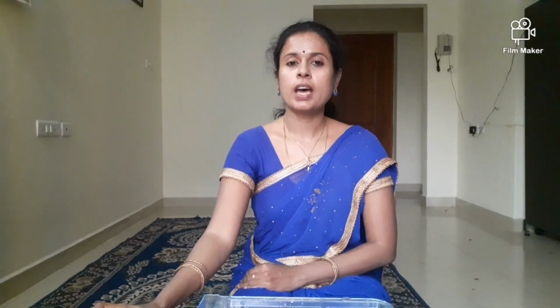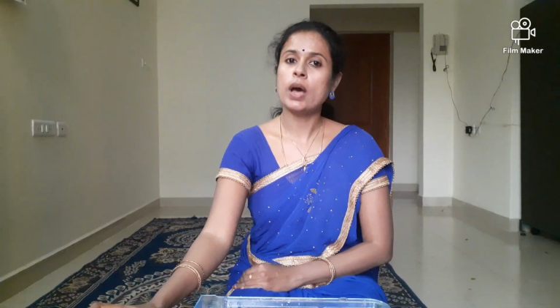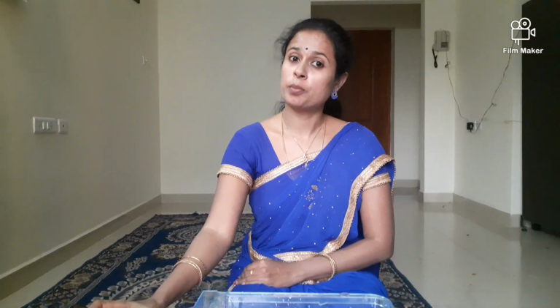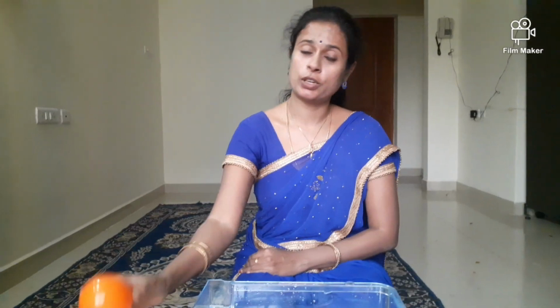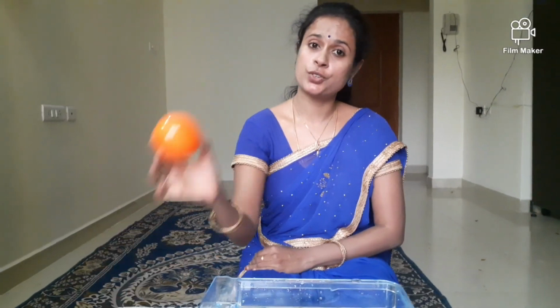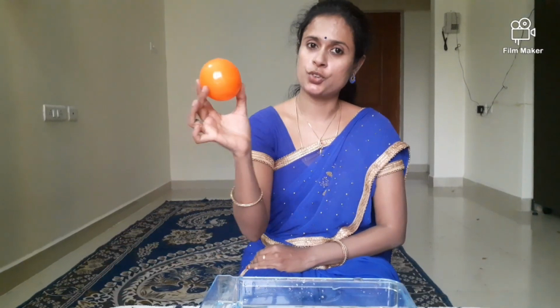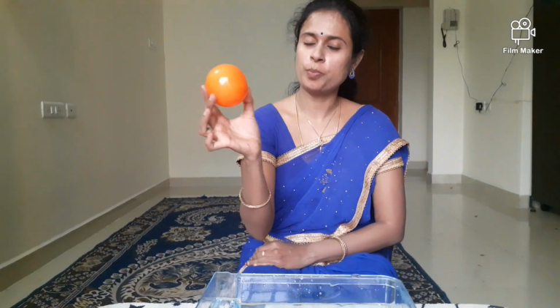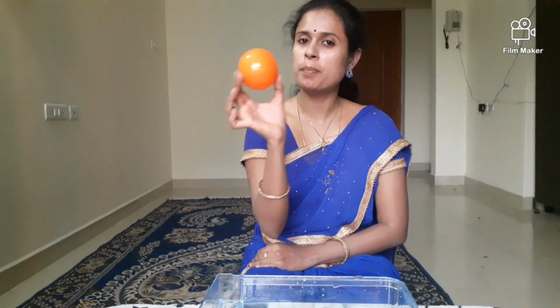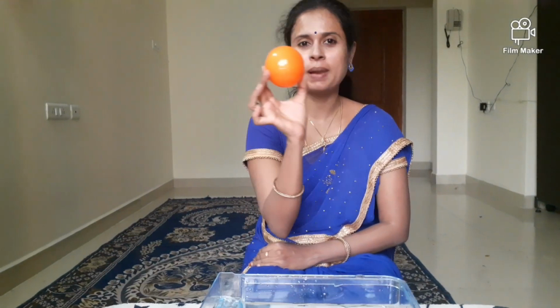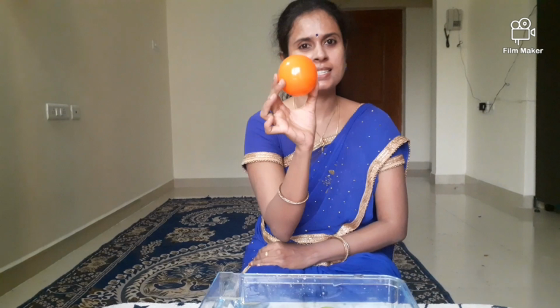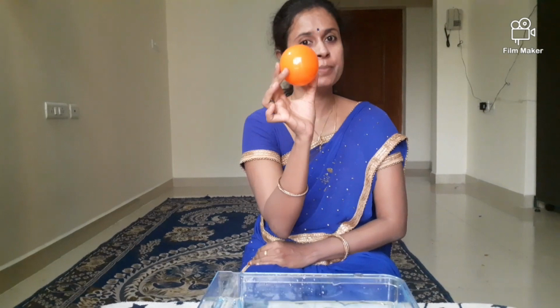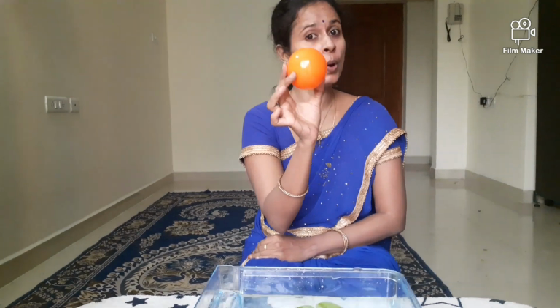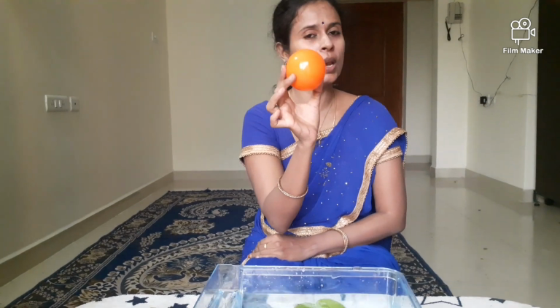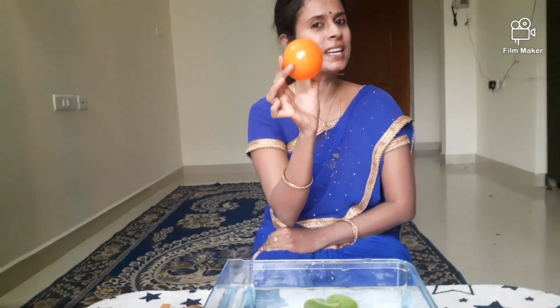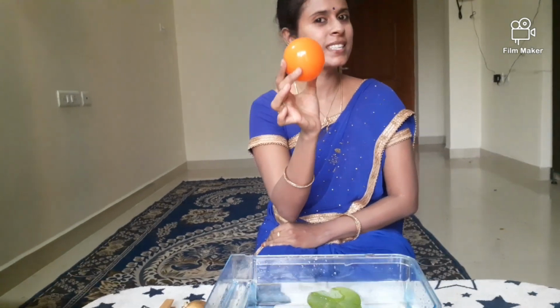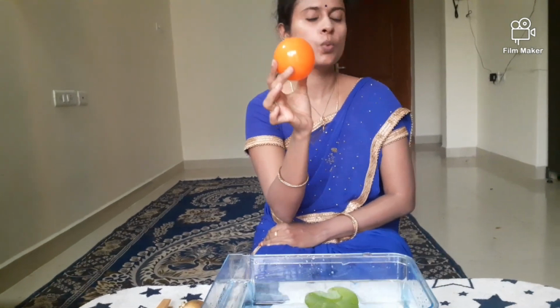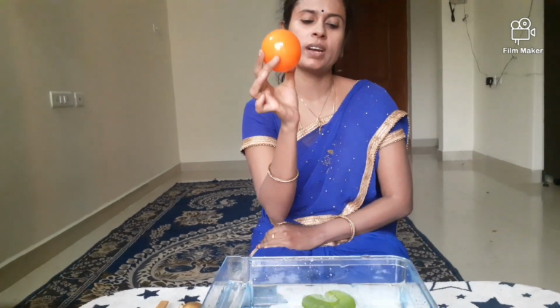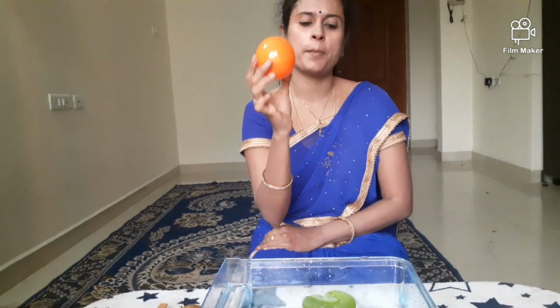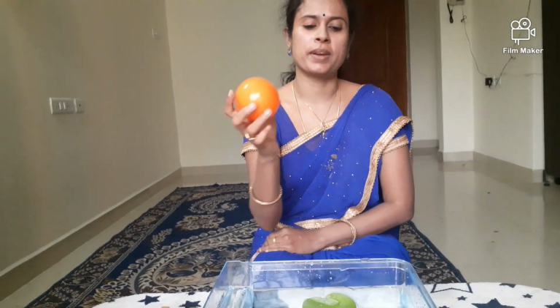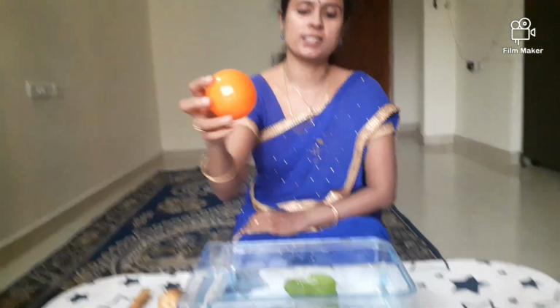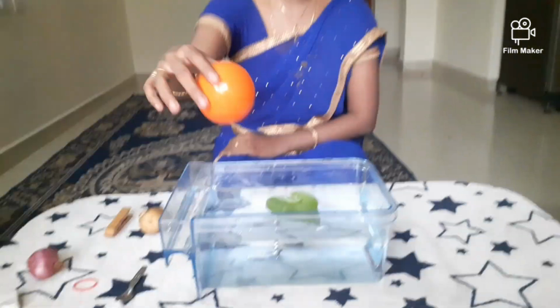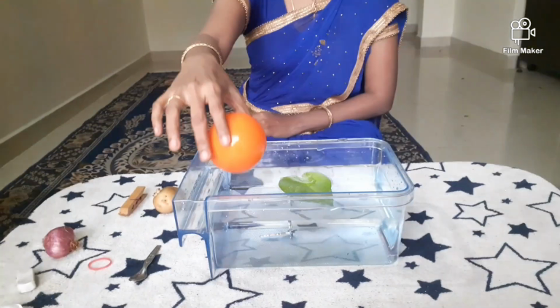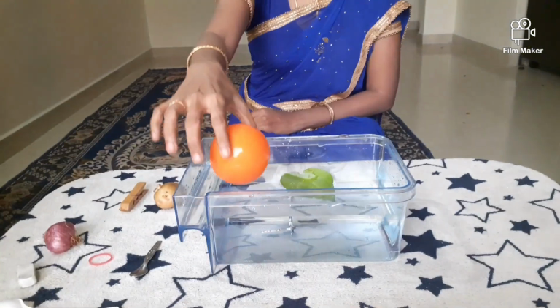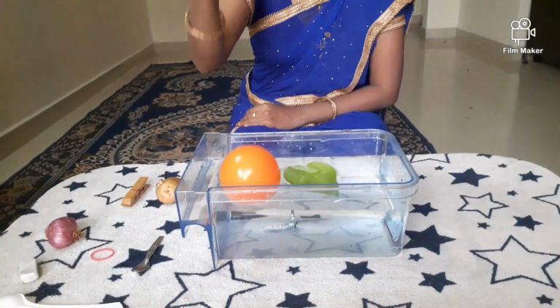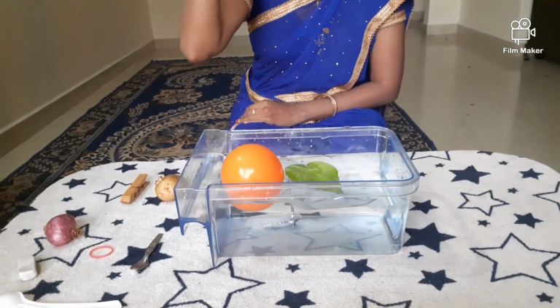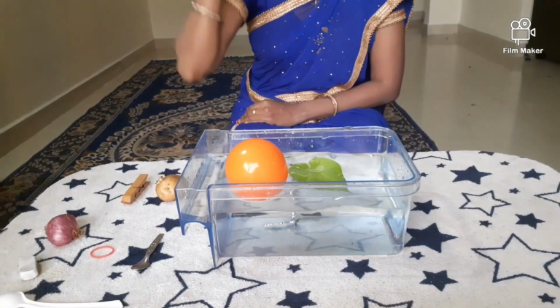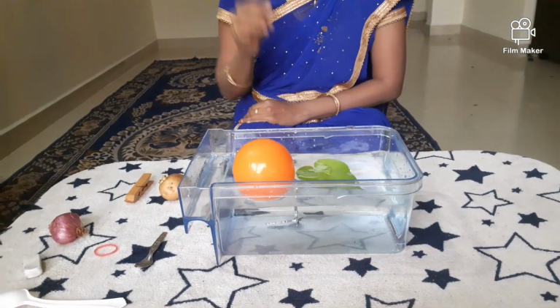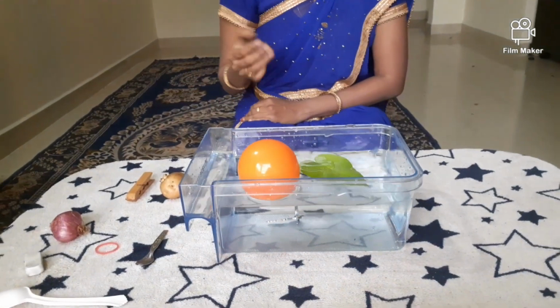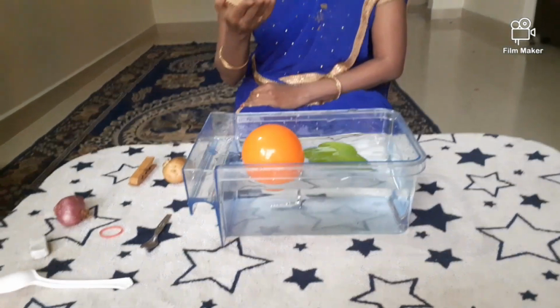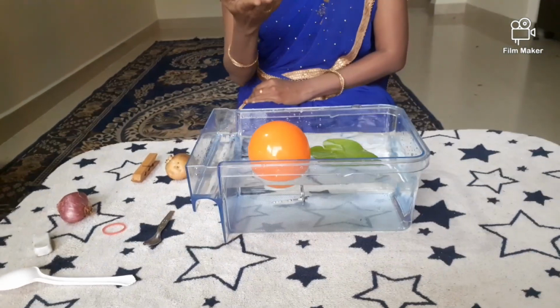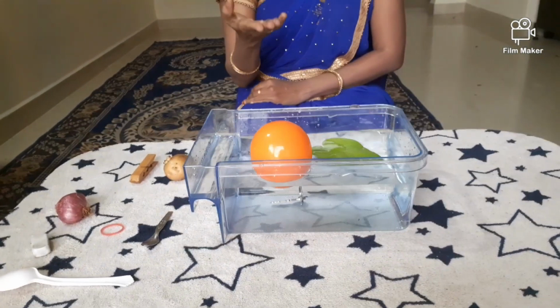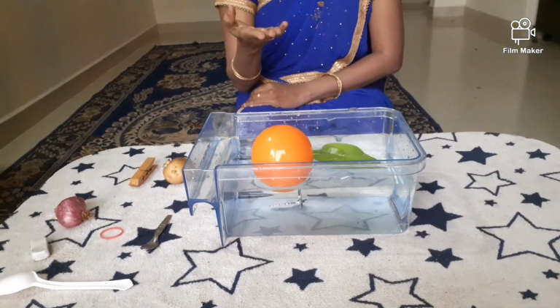Now, I am going to drop a plastic bowl. Let's see what happens. It floats.